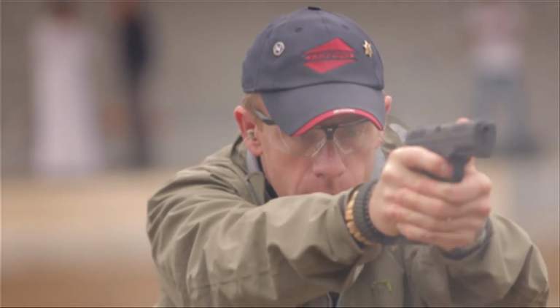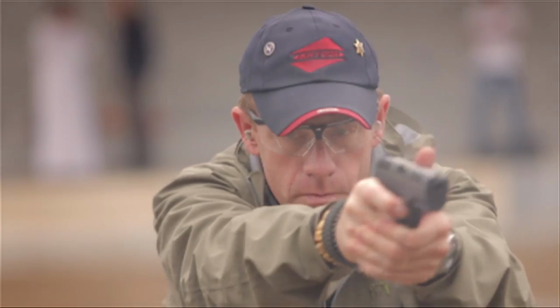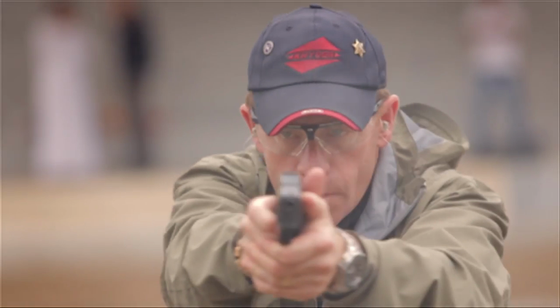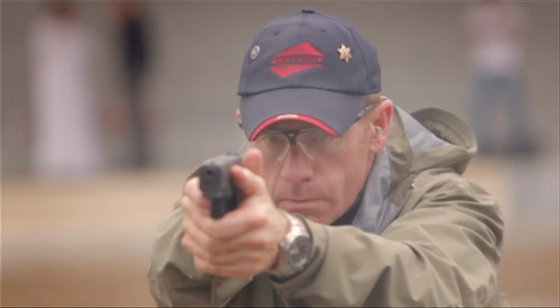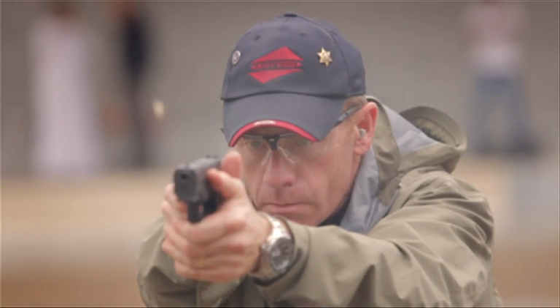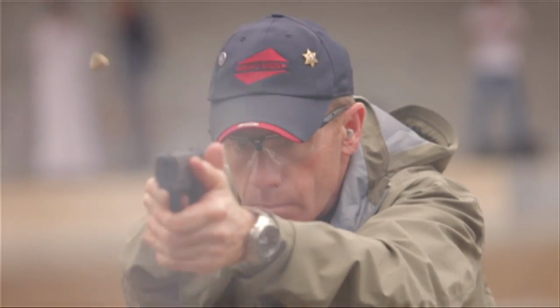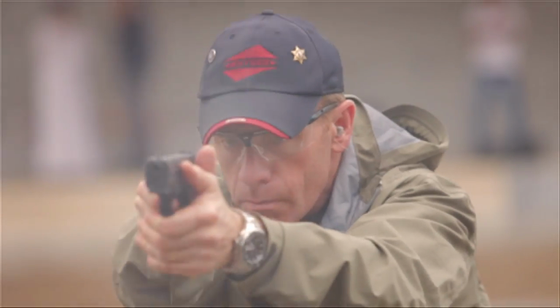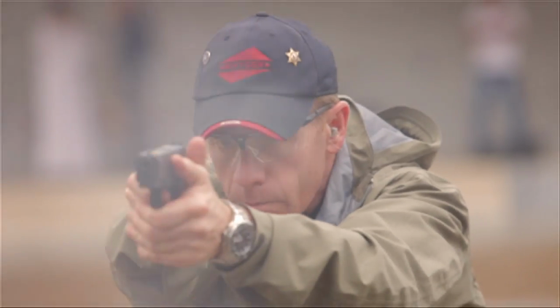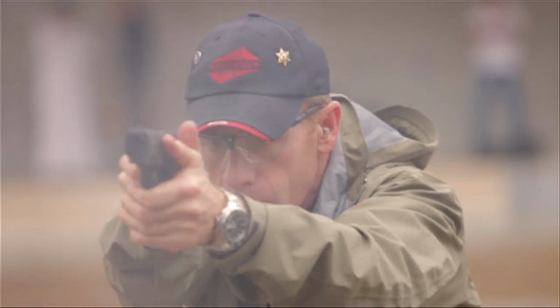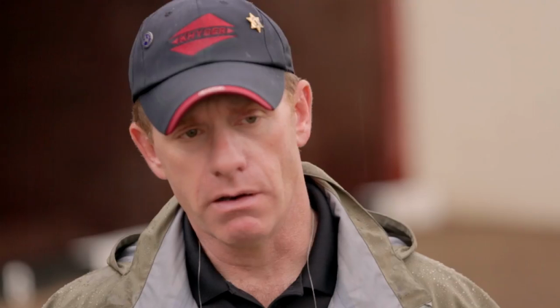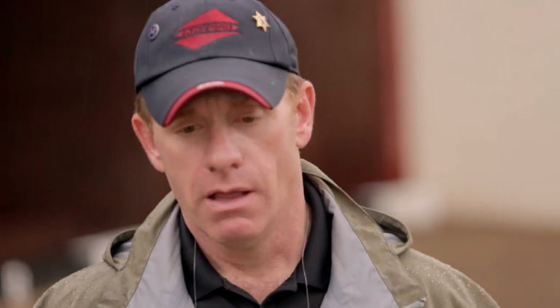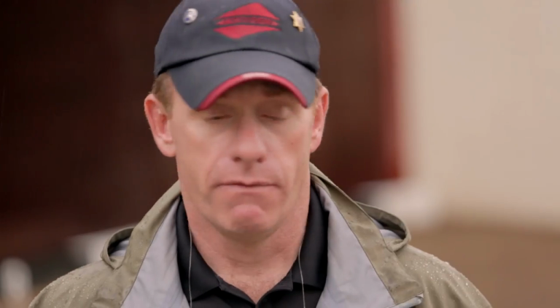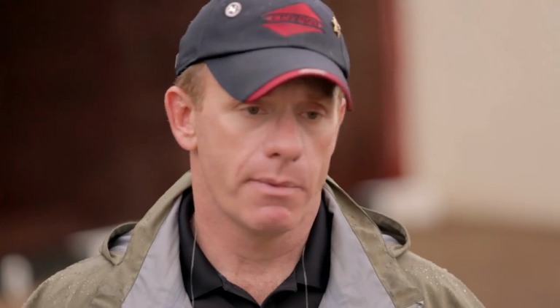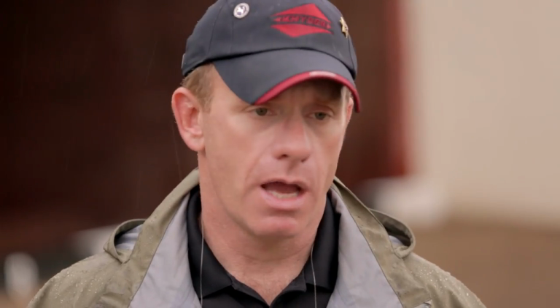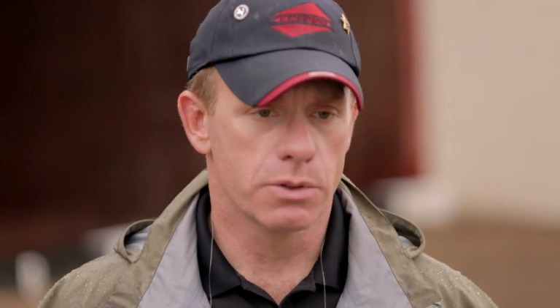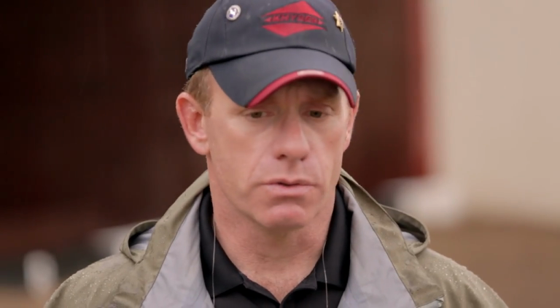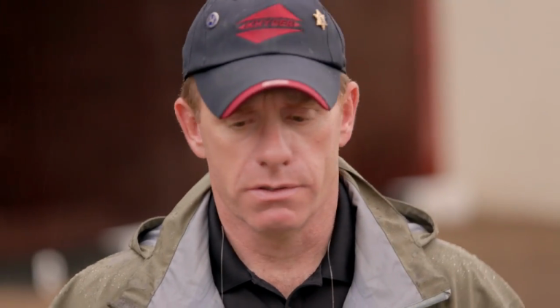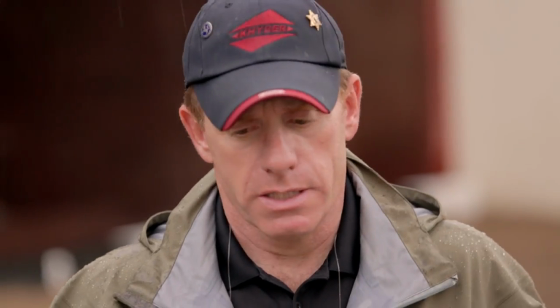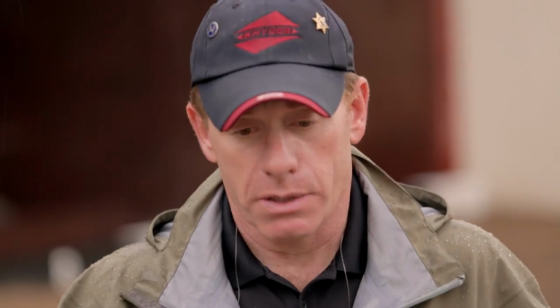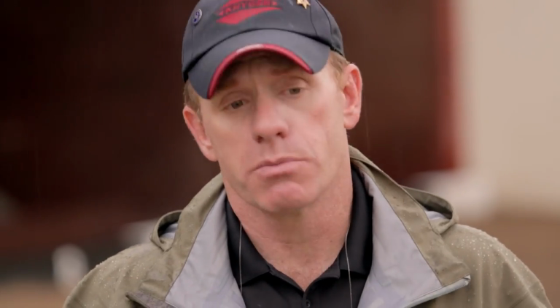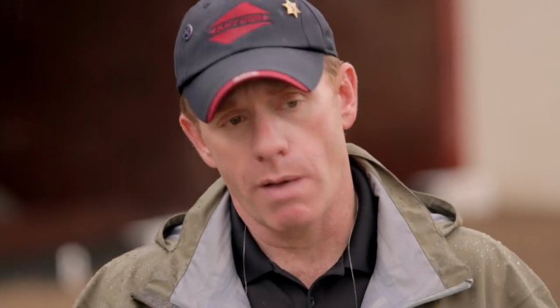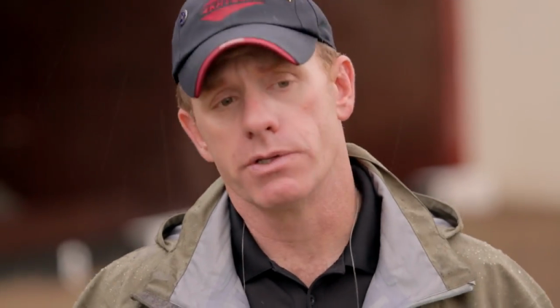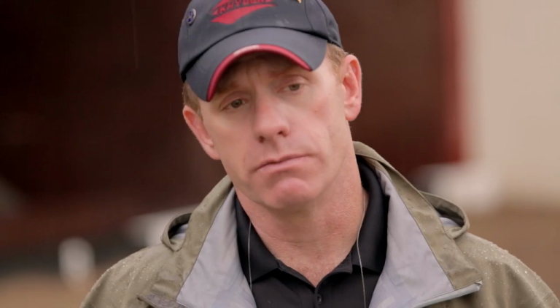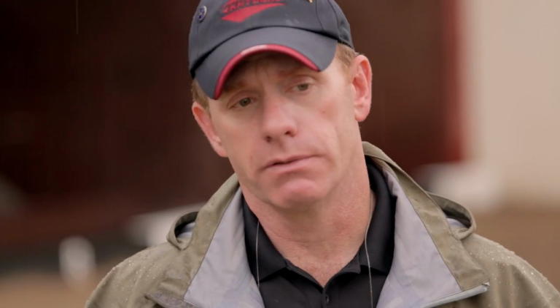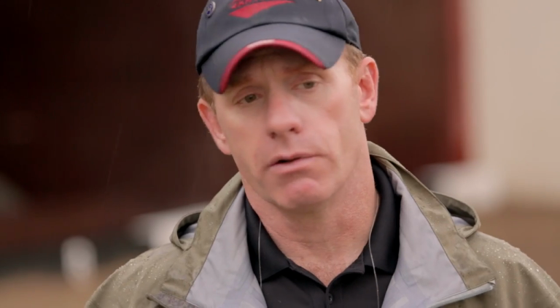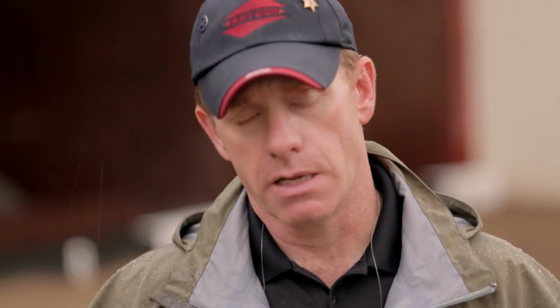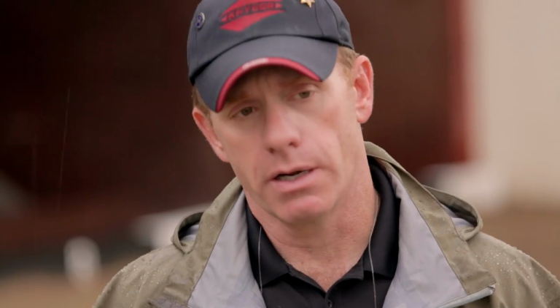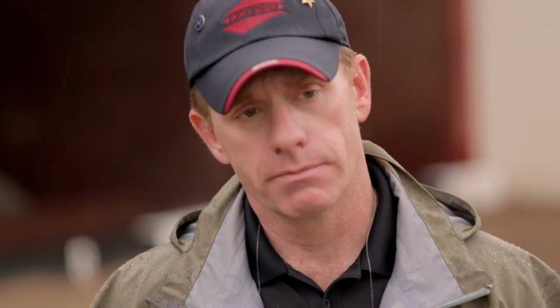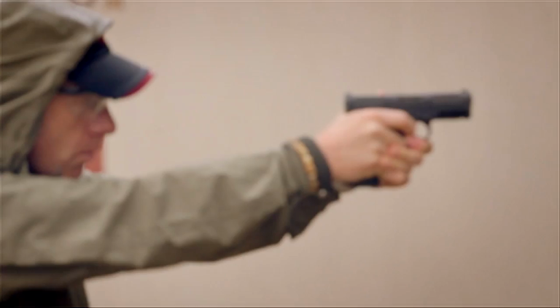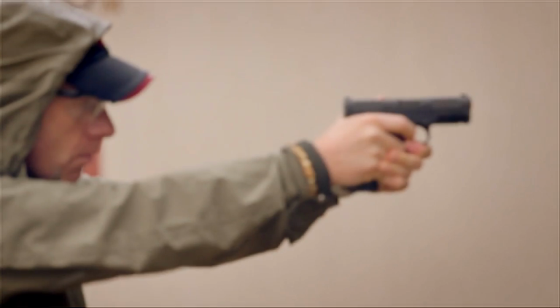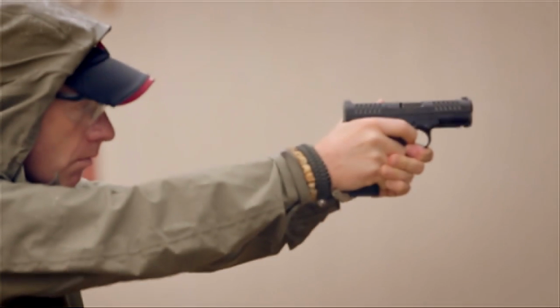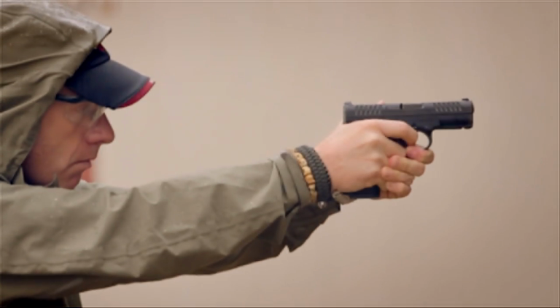The form, the function — it's incredibly accurate and a very reliable tool. So it's a pleasurable weapon to shoot for literally anybody. It's an impressive gun.